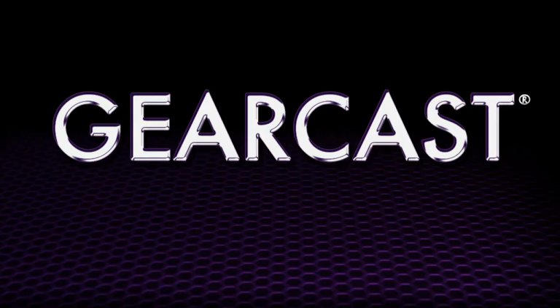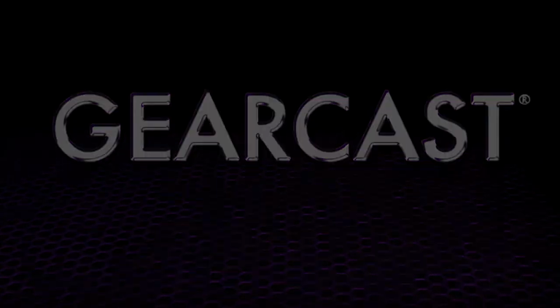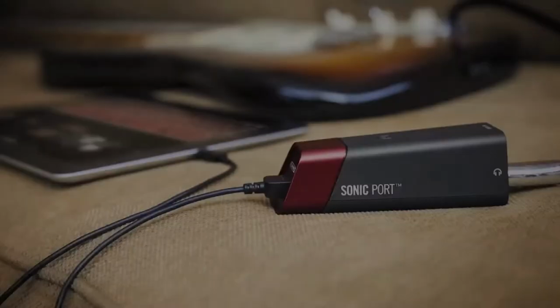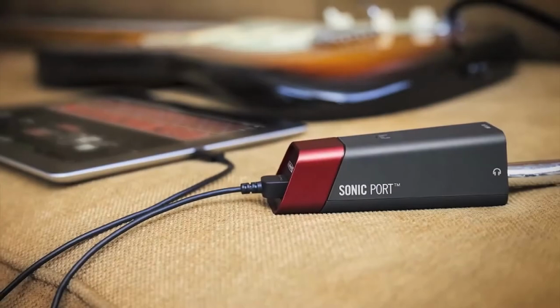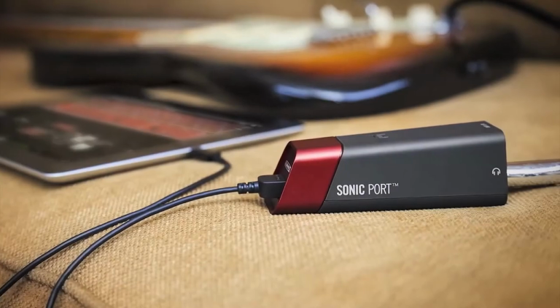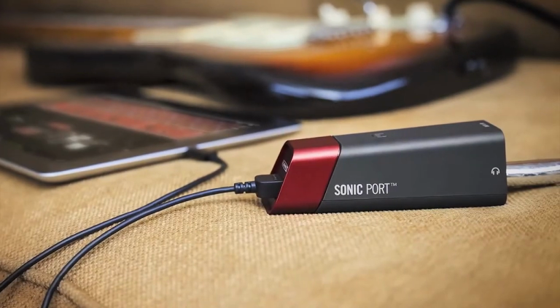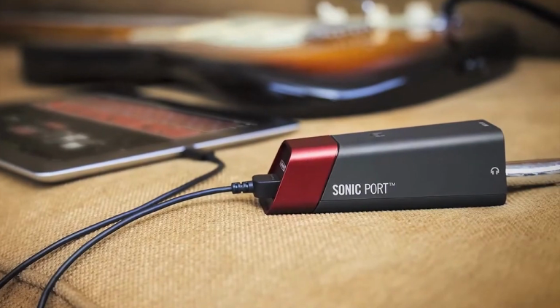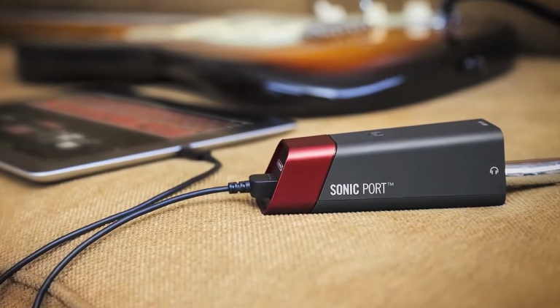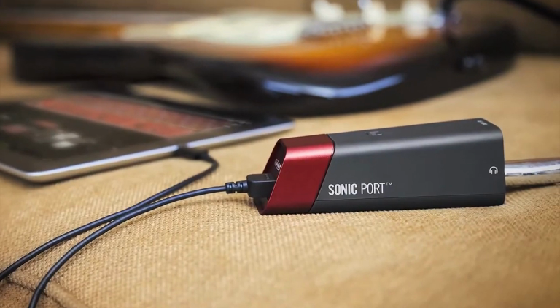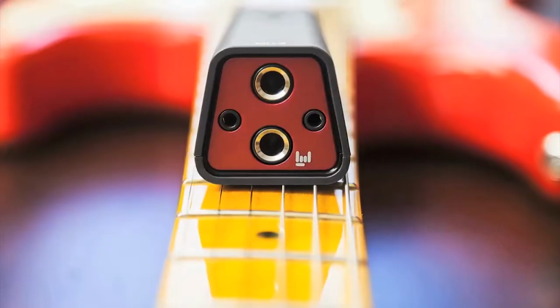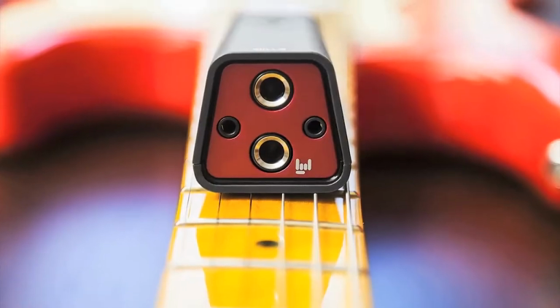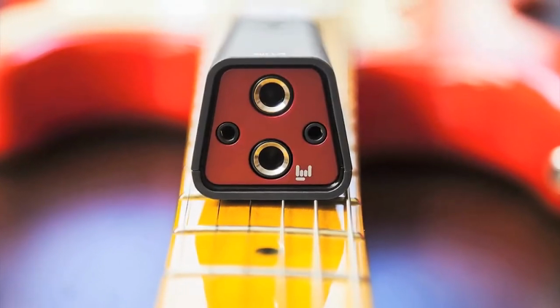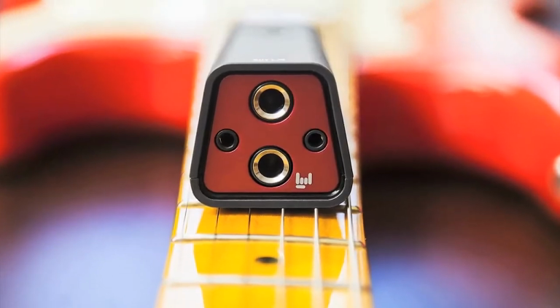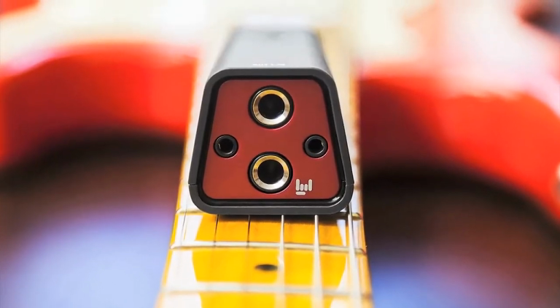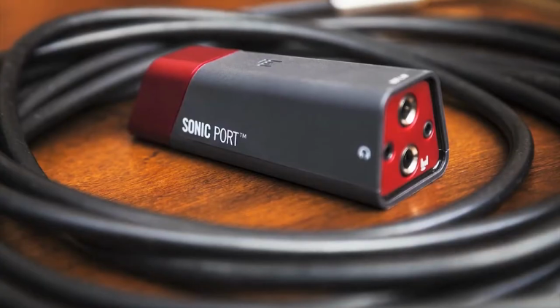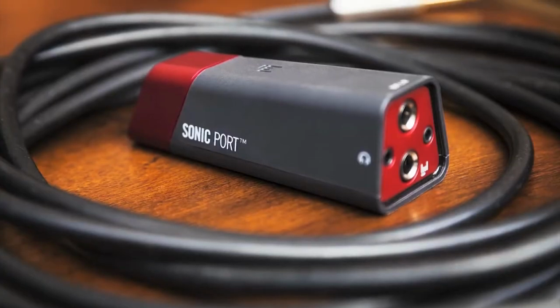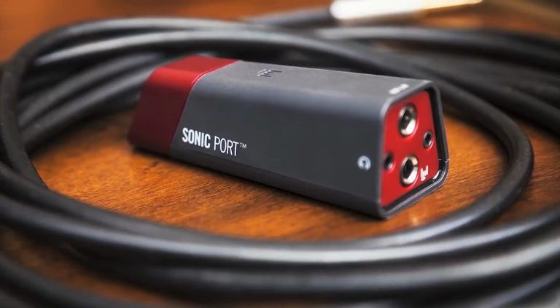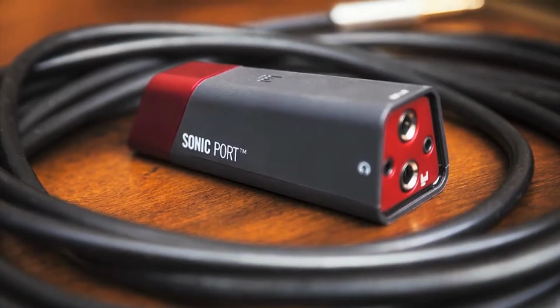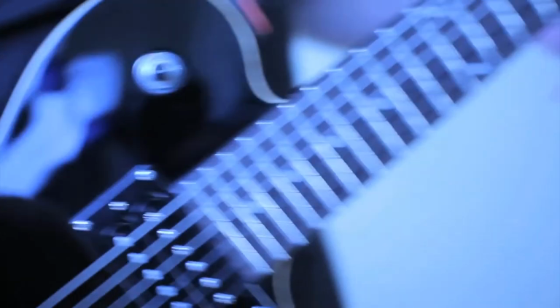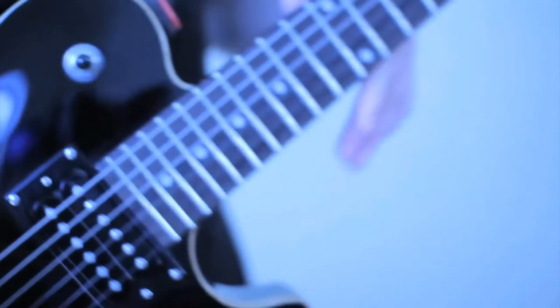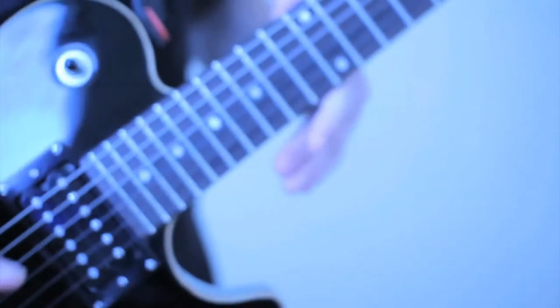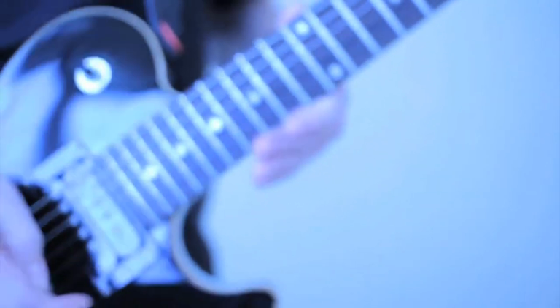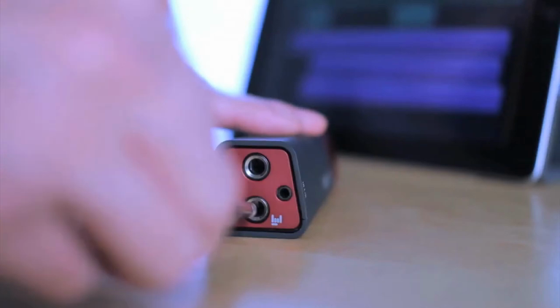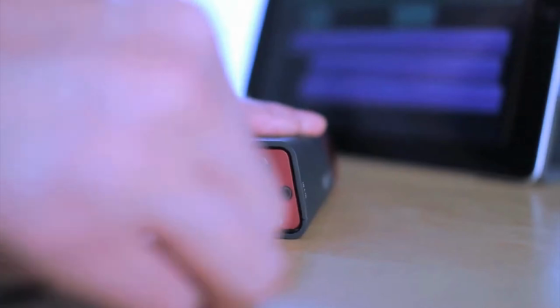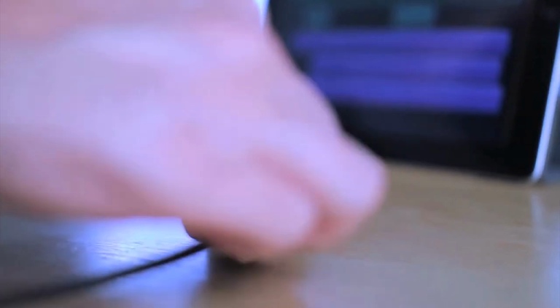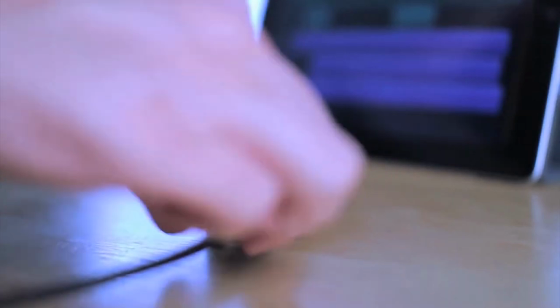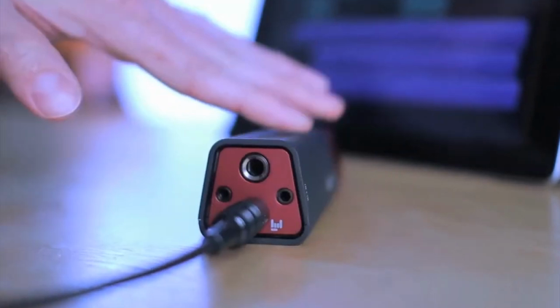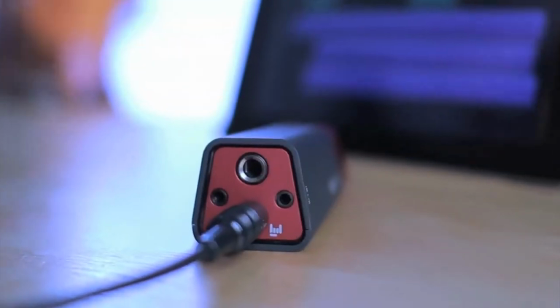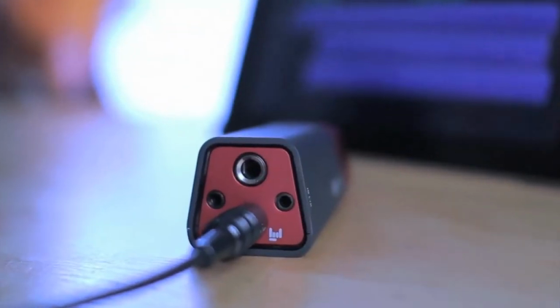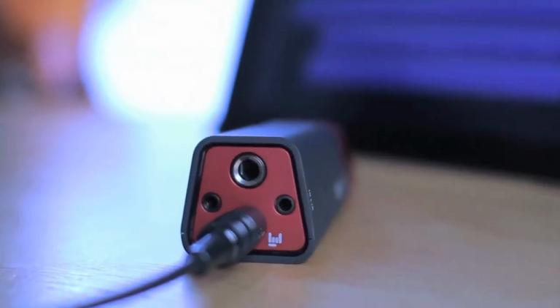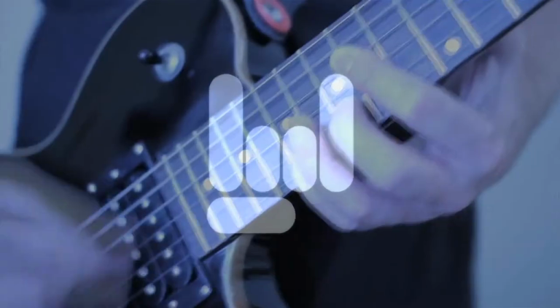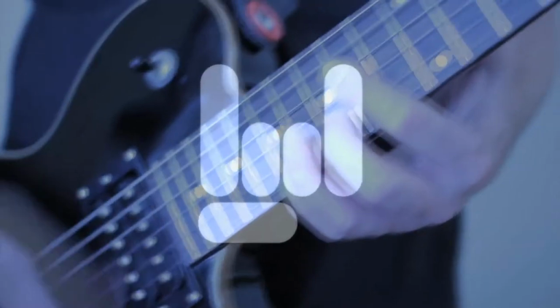Plug in to Sonic Port, the pro-quality guitar system for iPod Touch, iPhone, and iPad, and you're ready to rock.